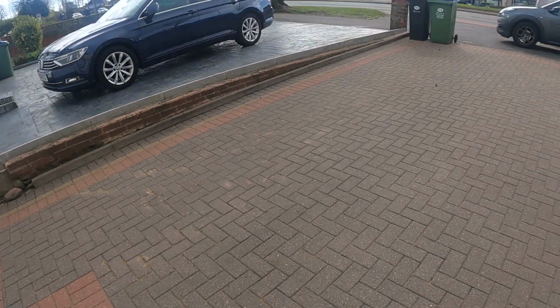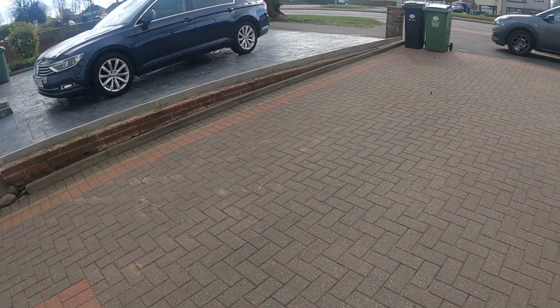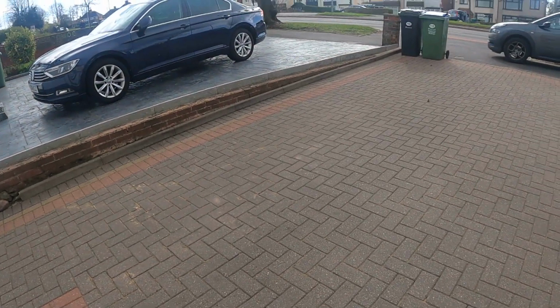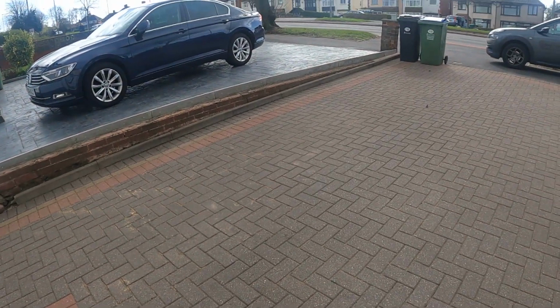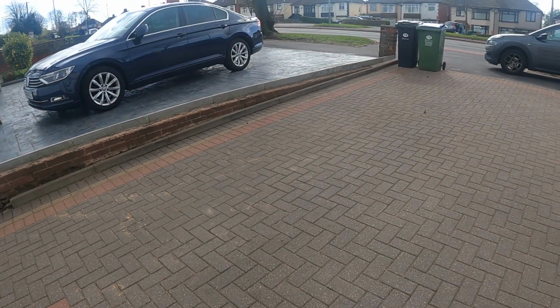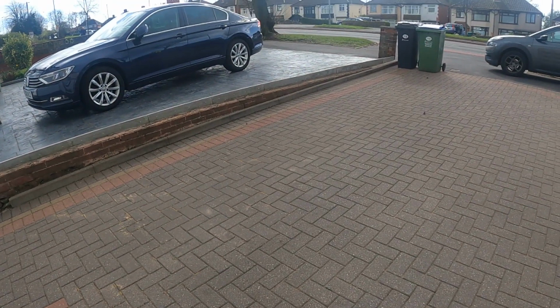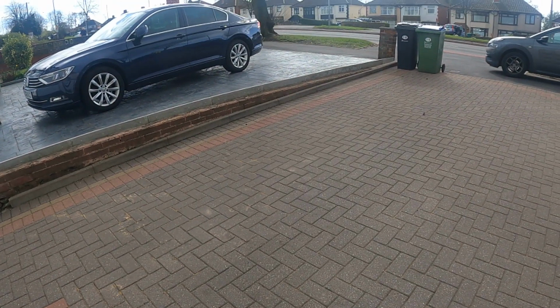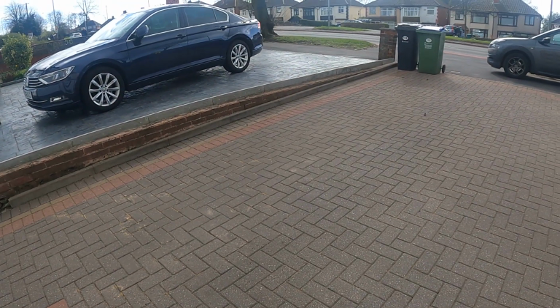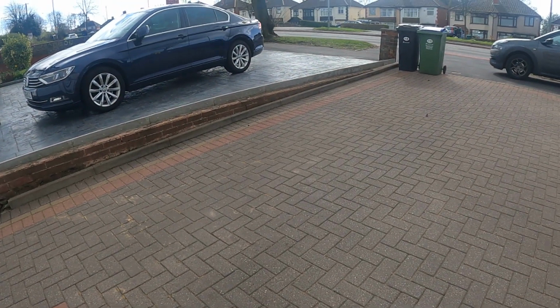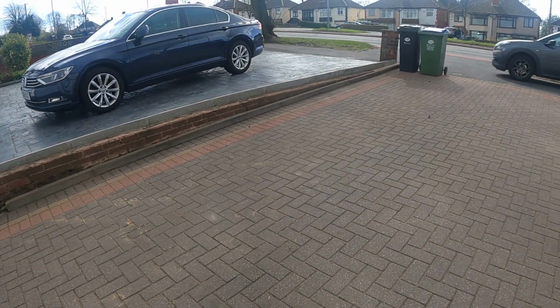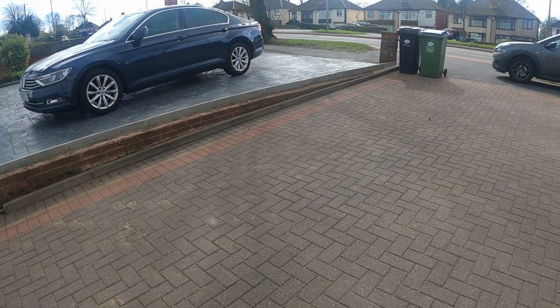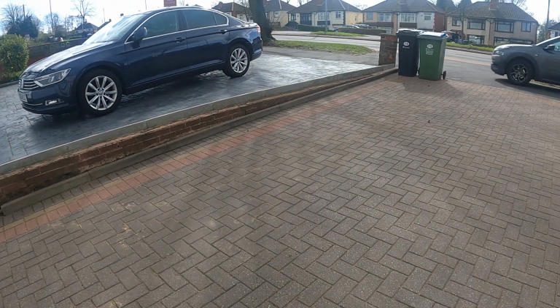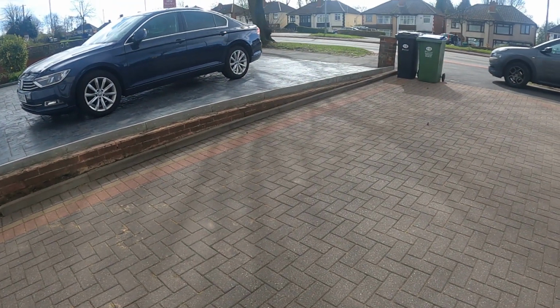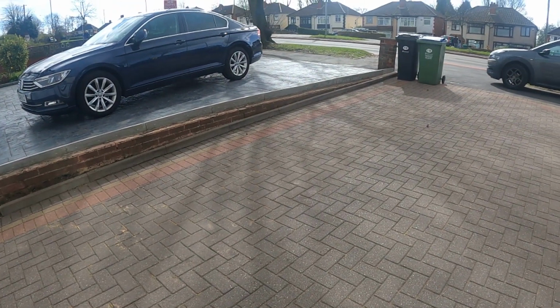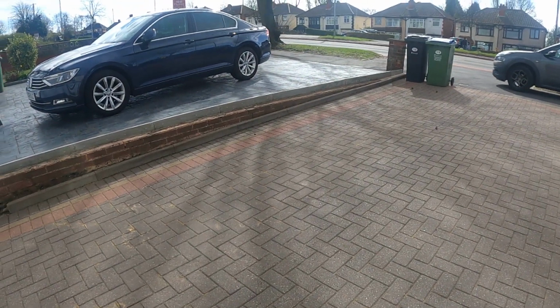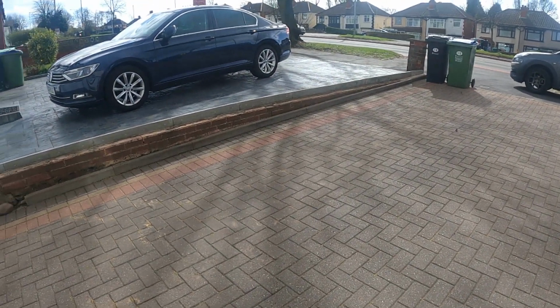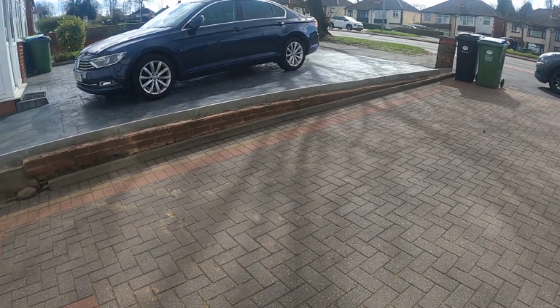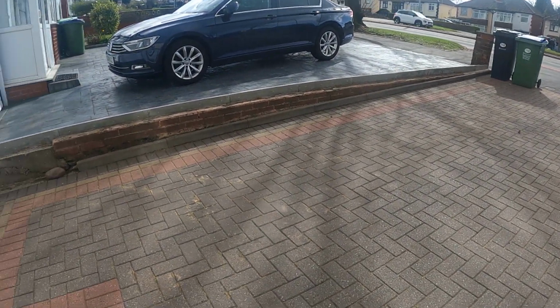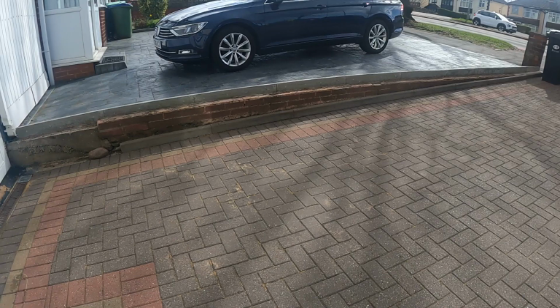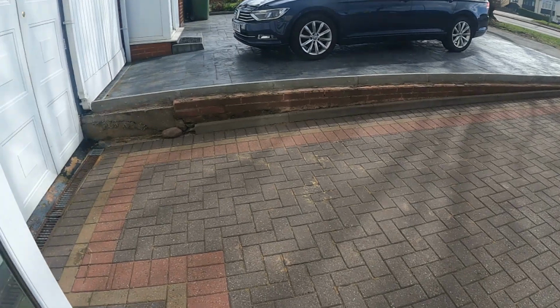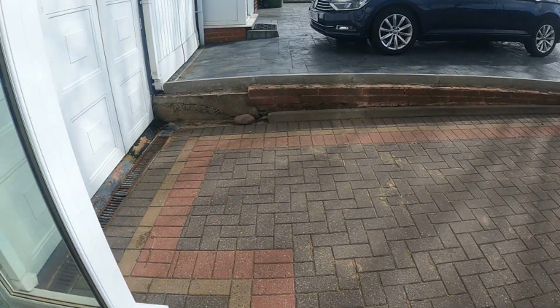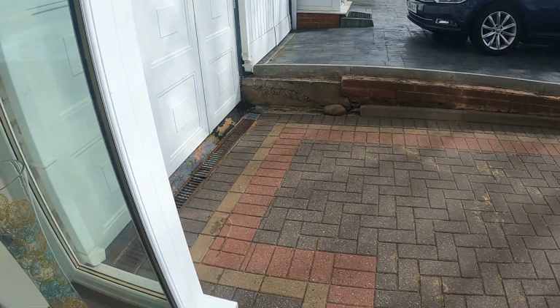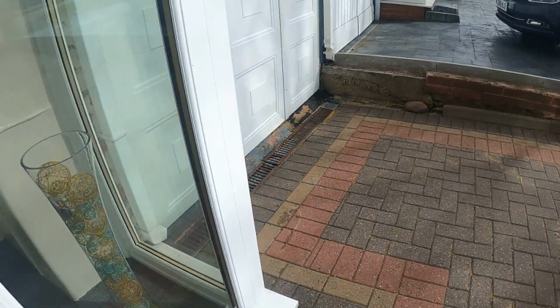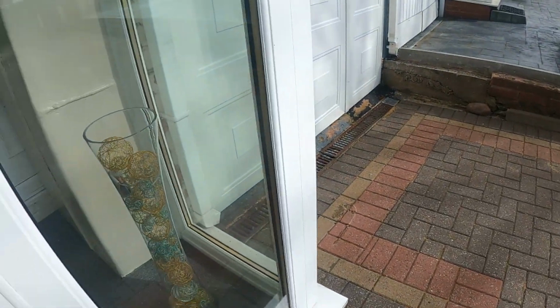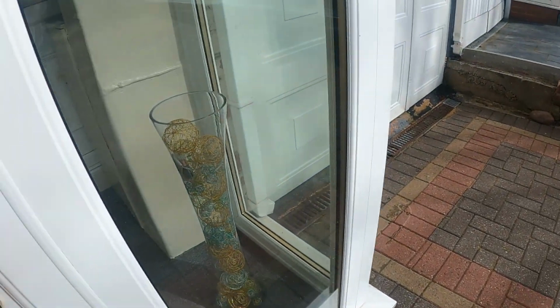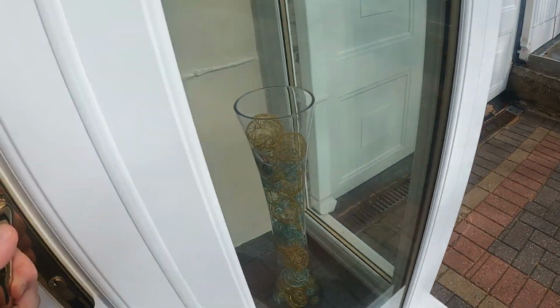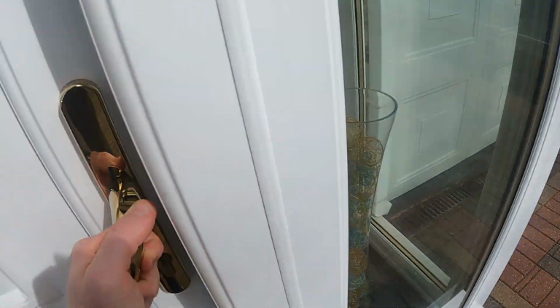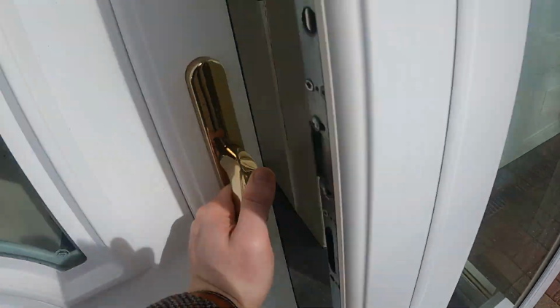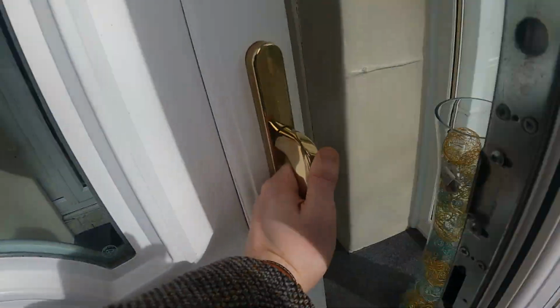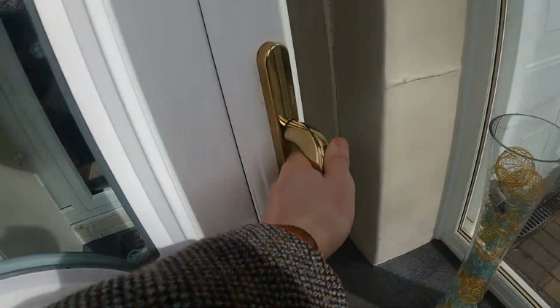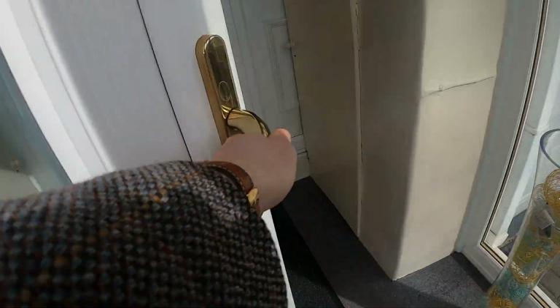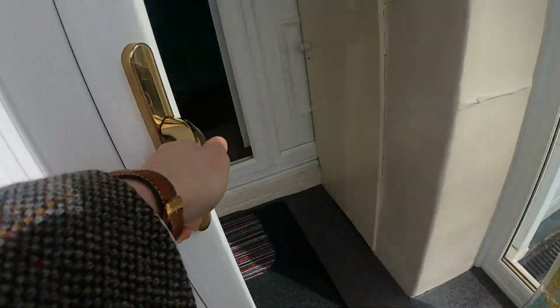Showing you first of all a nice big front block paved driveway. Turning back around, I'm going to go in through the front porch door.